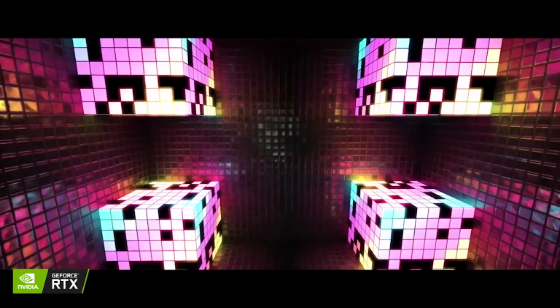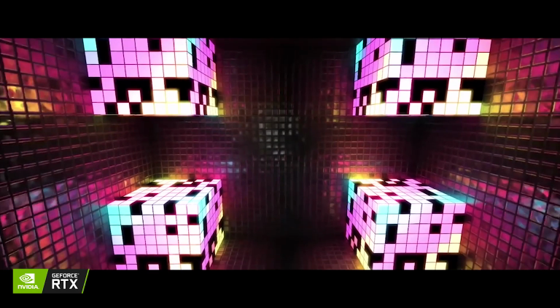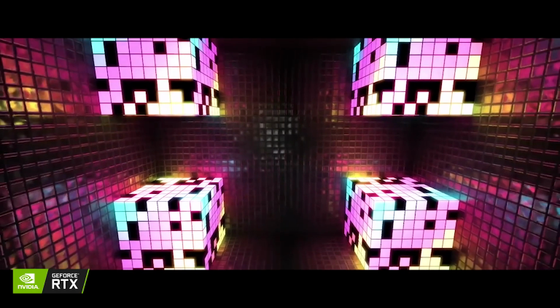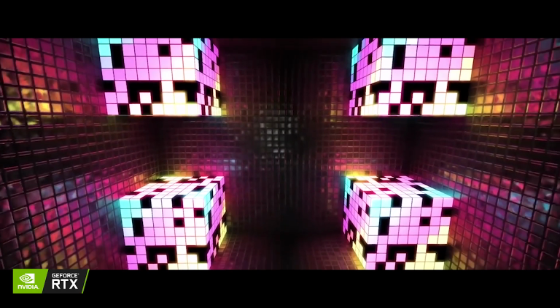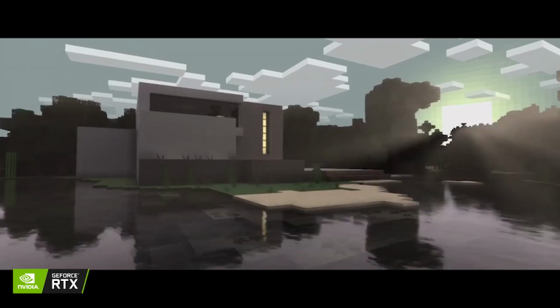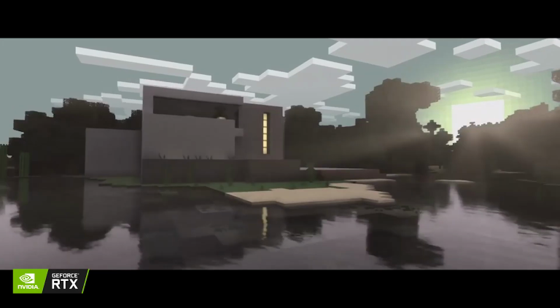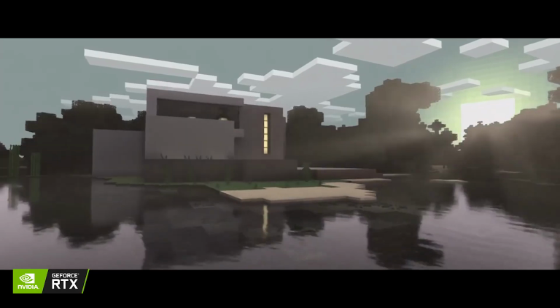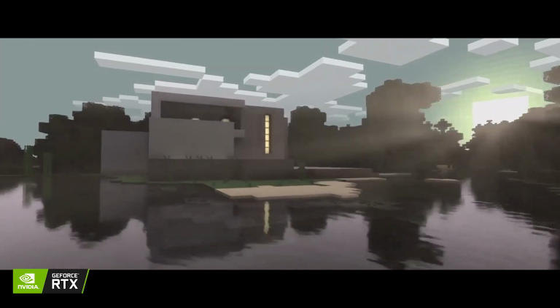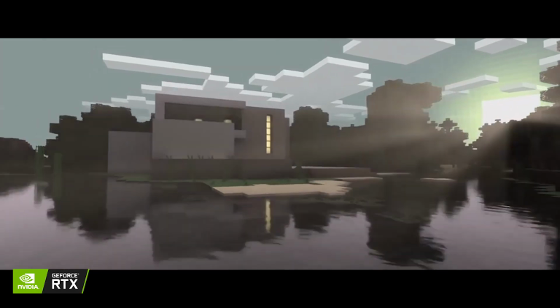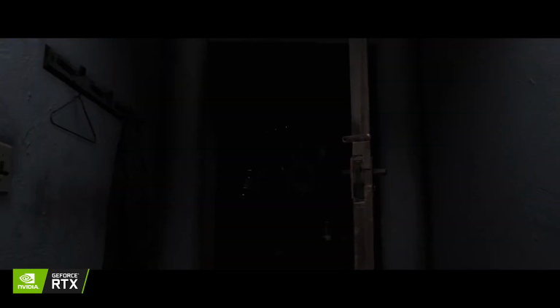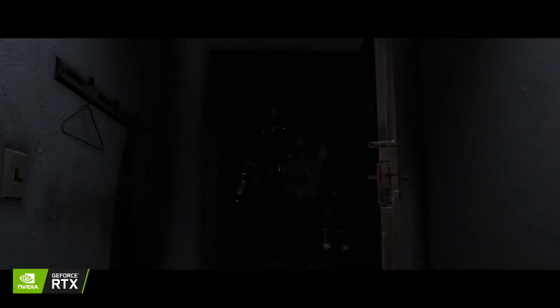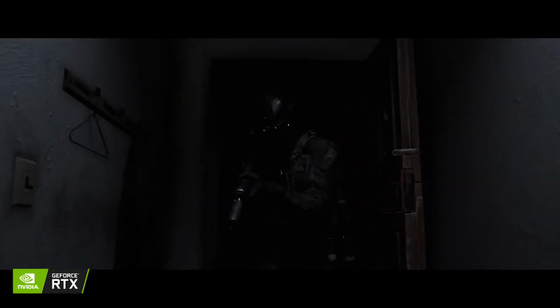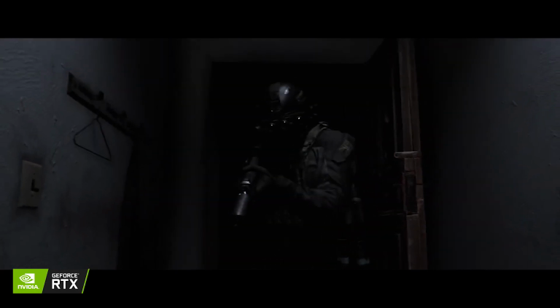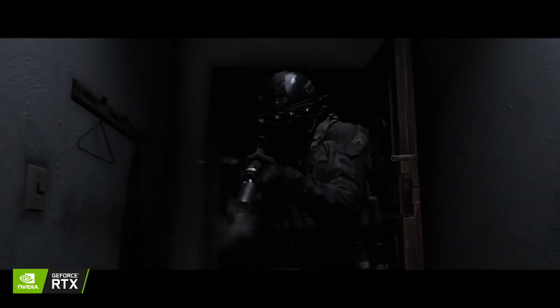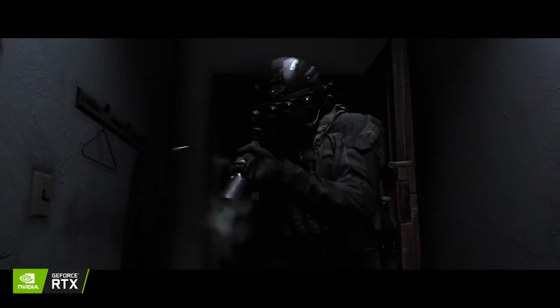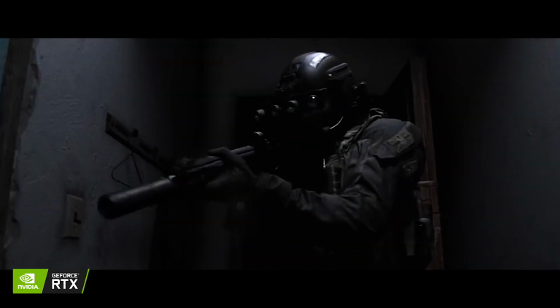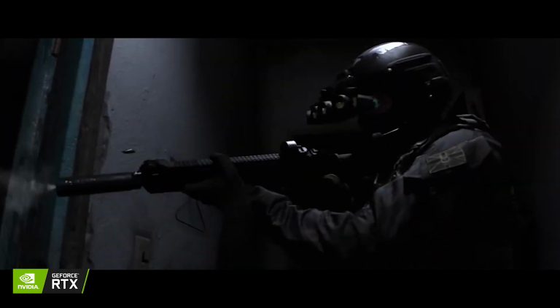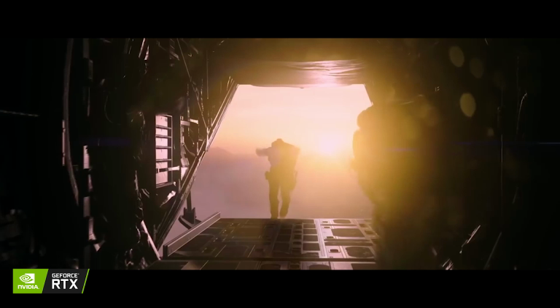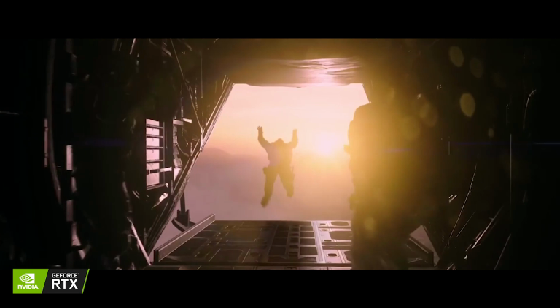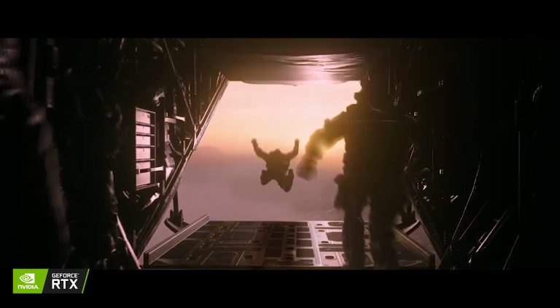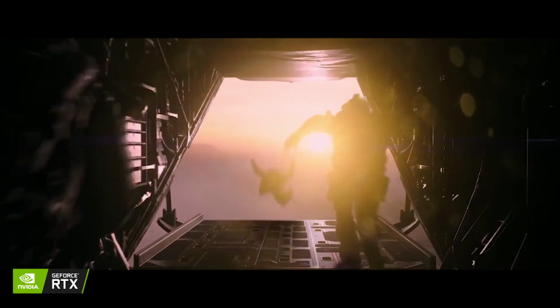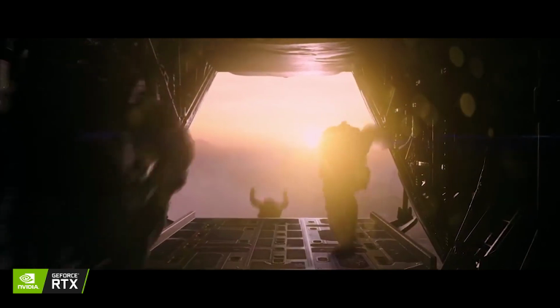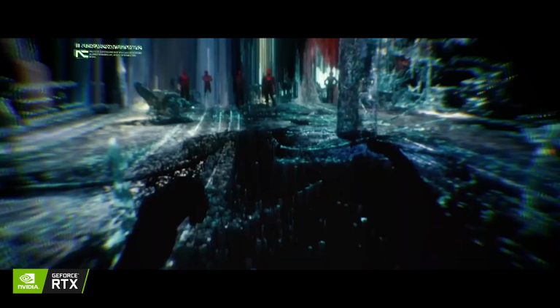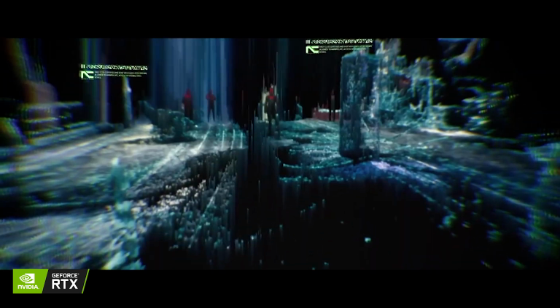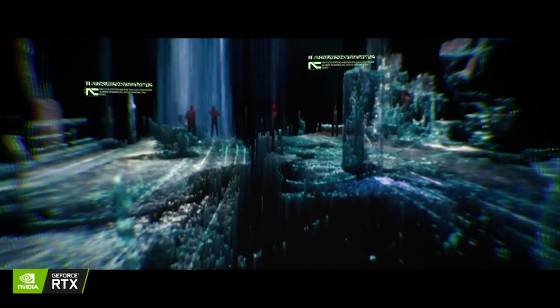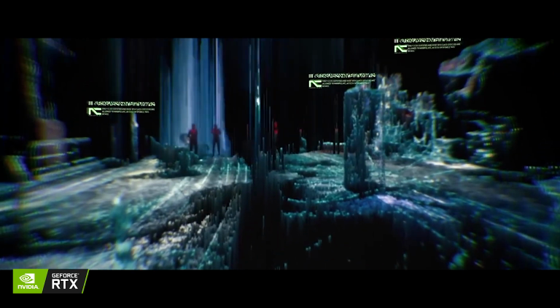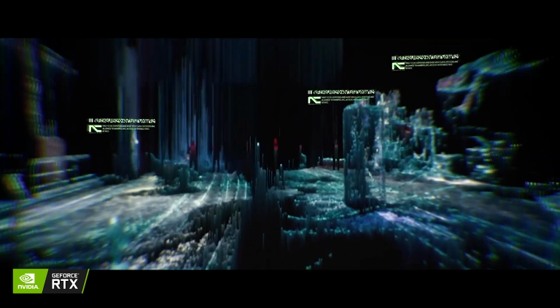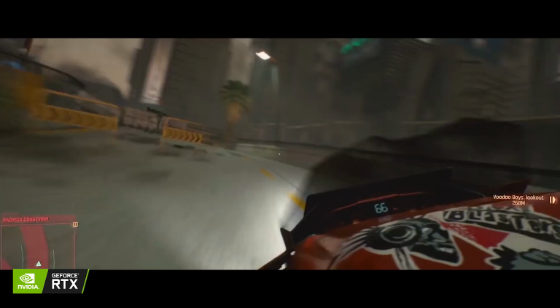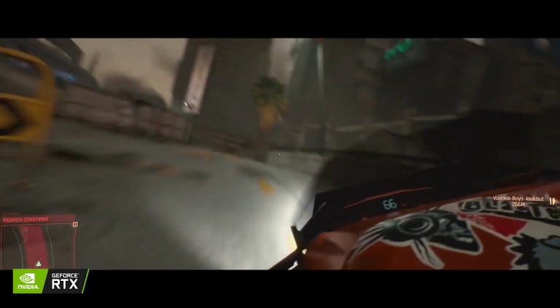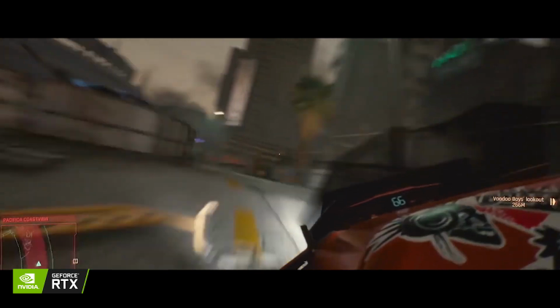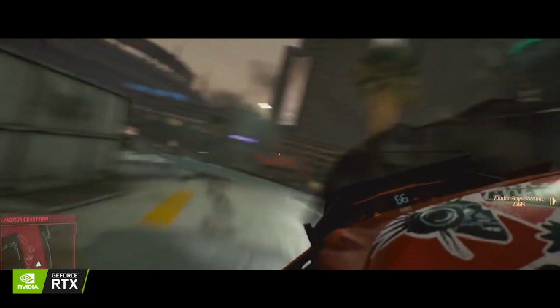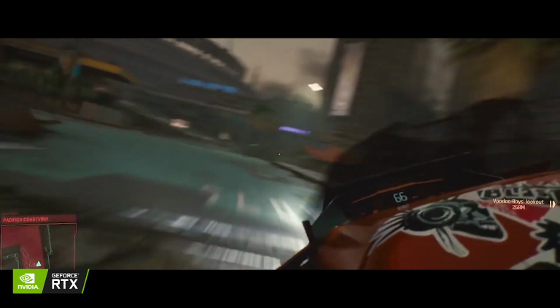More and more games are becoming compatible with ray tracing, from games like Minecraft, to the new Modern Warfare, and the upcoming and long-awaited Cyberpunk.